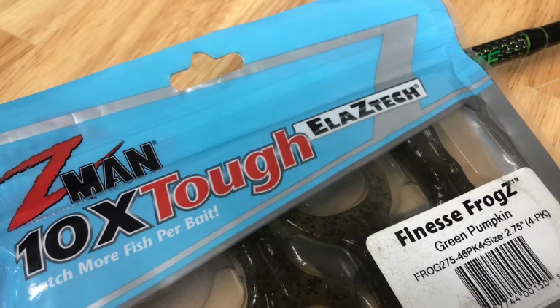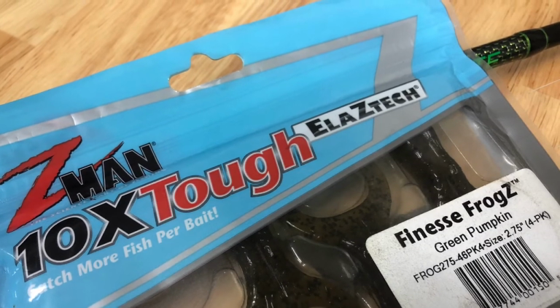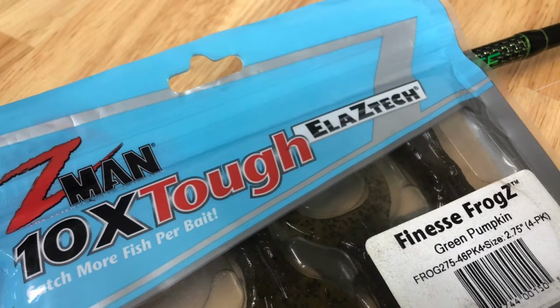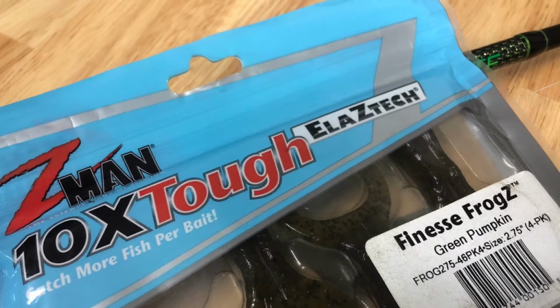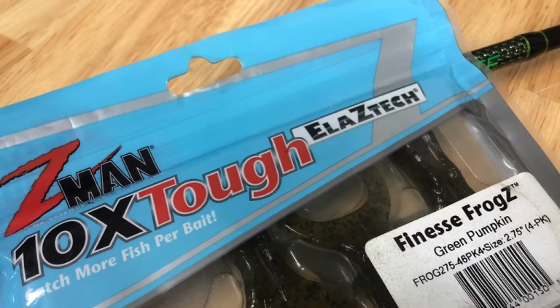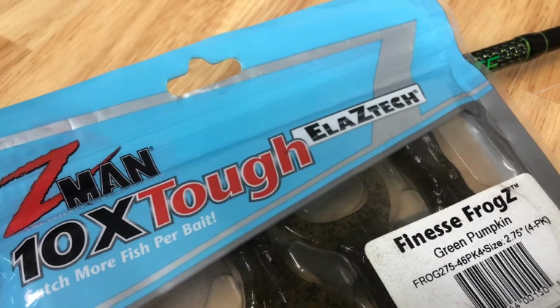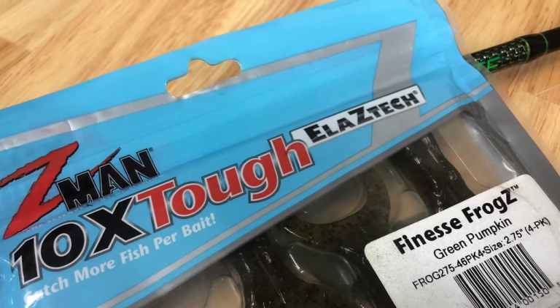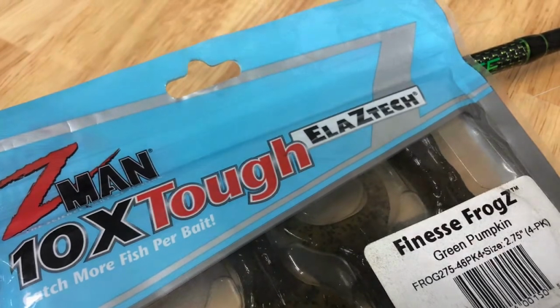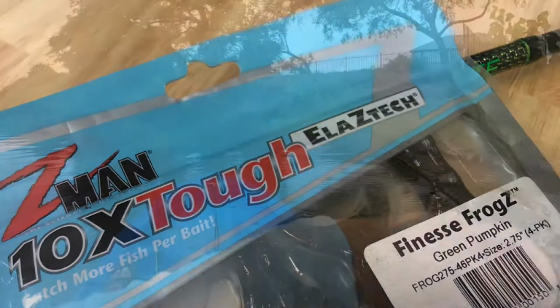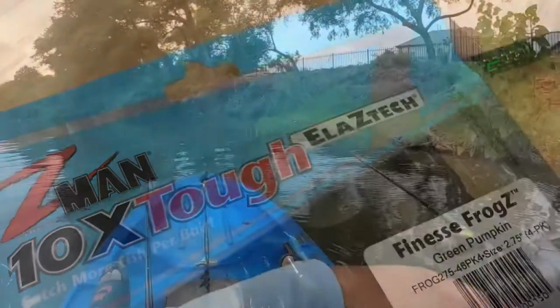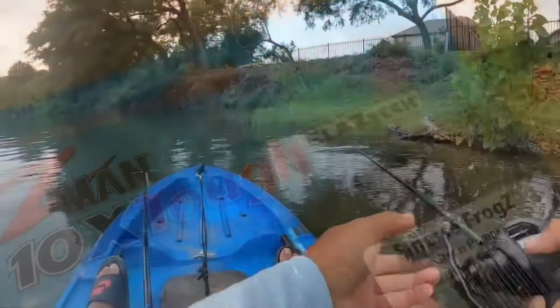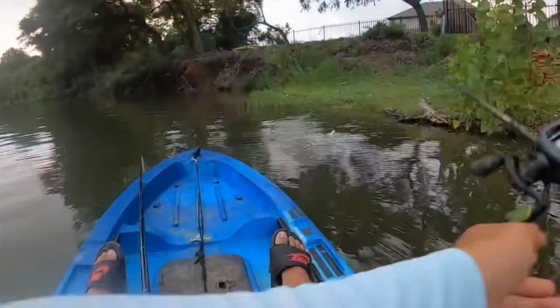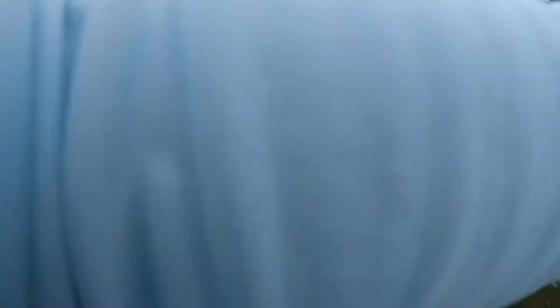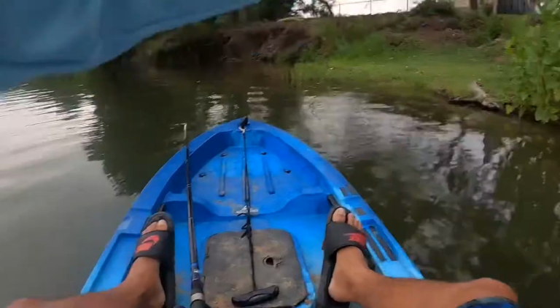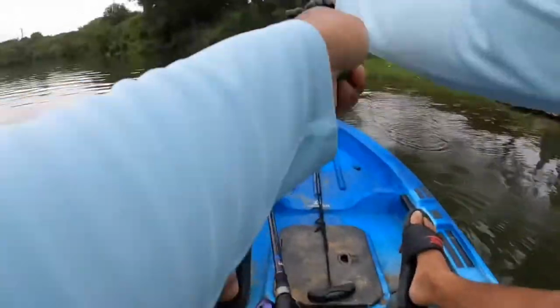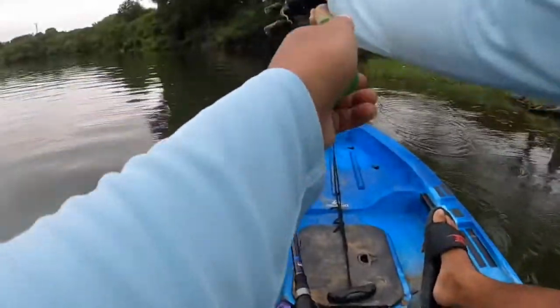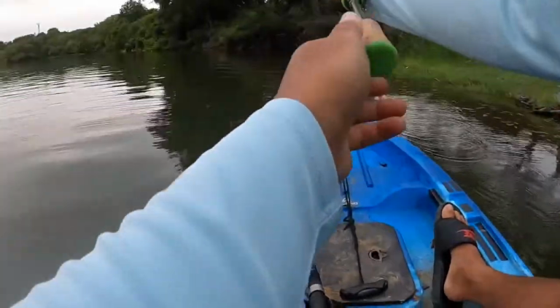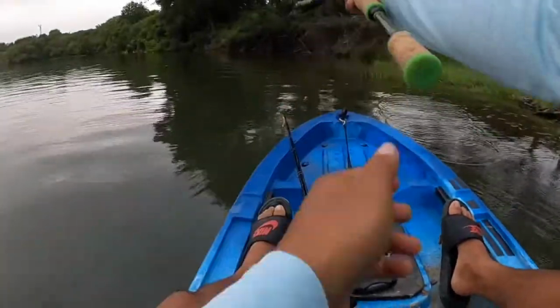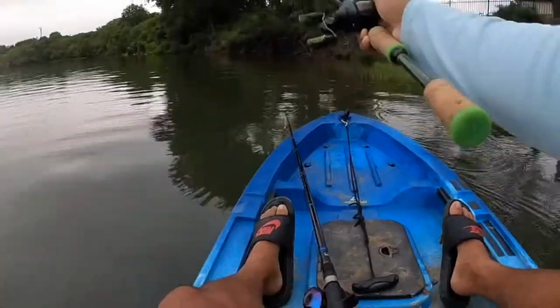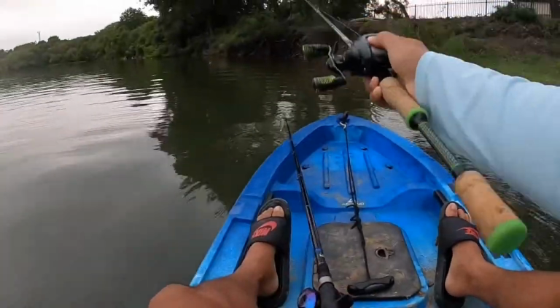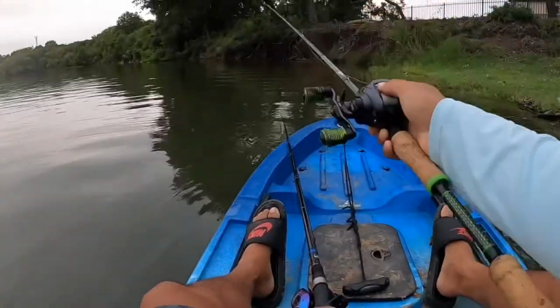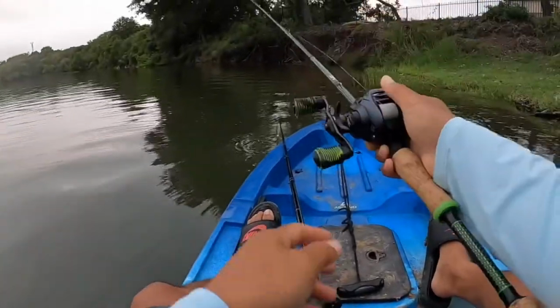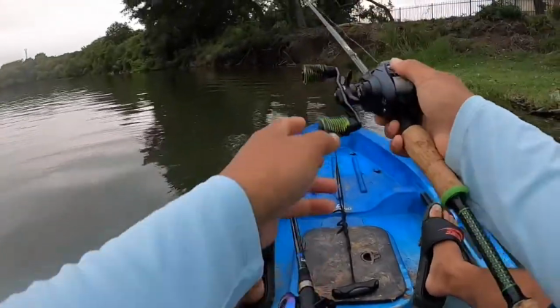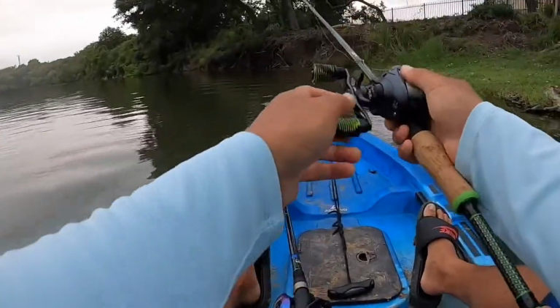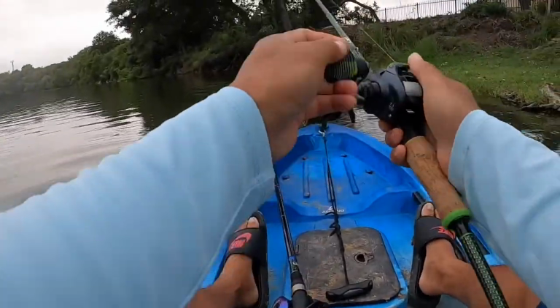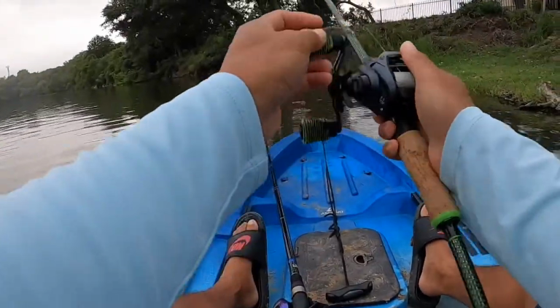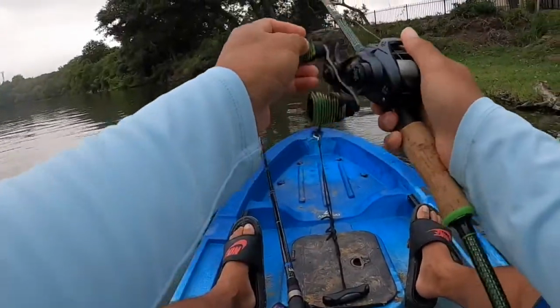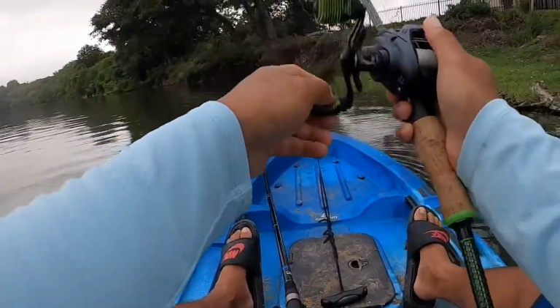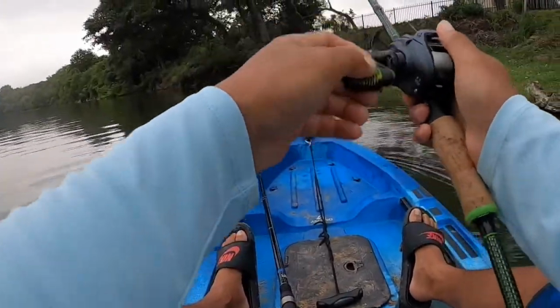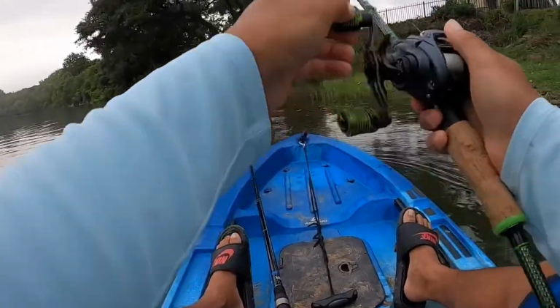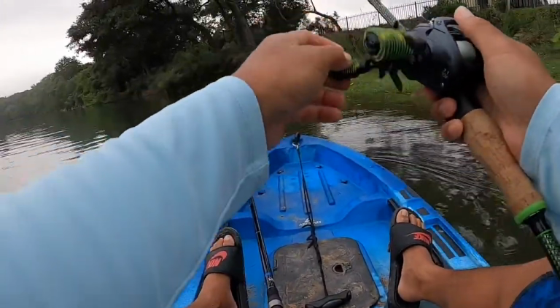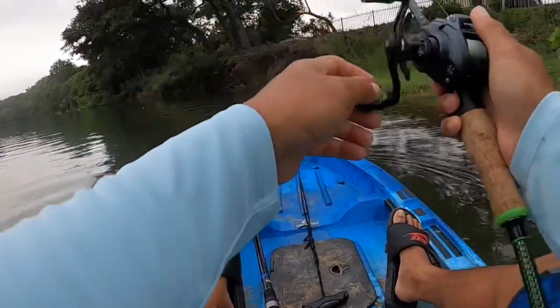In this short video you'll see how effective this bait can be when given the right conditions.